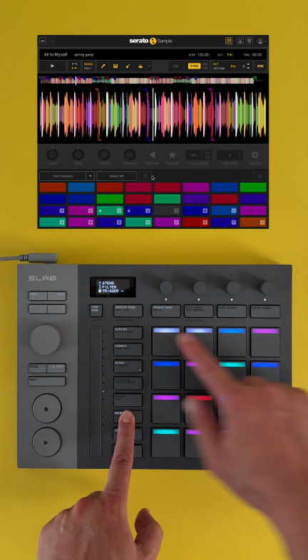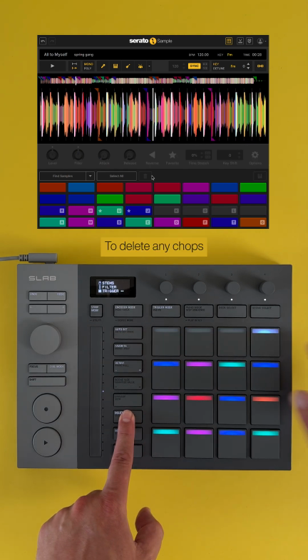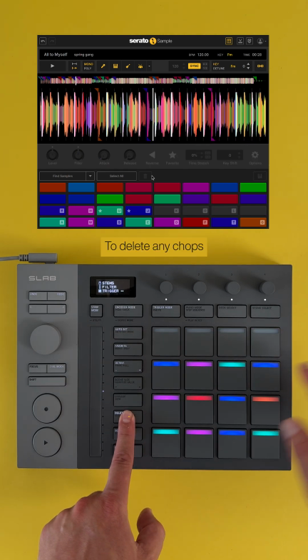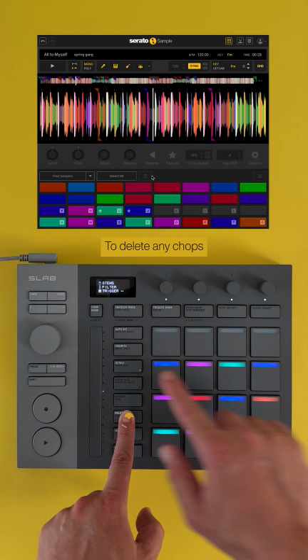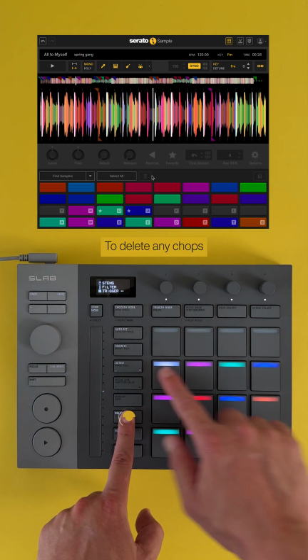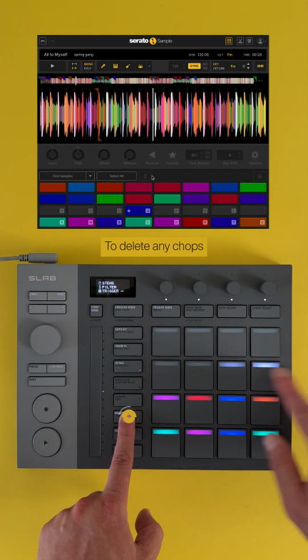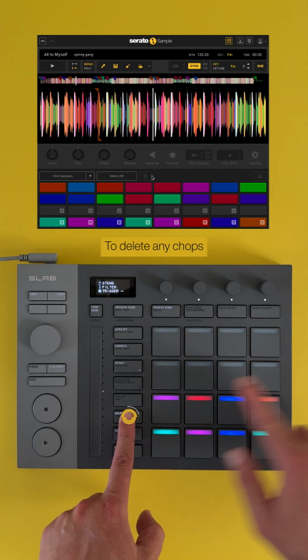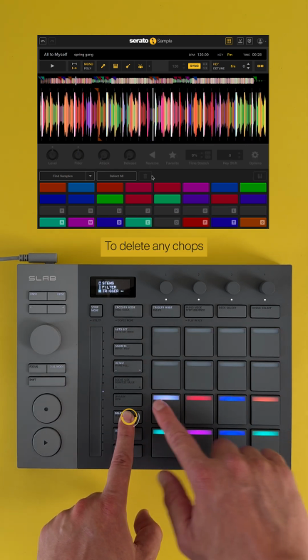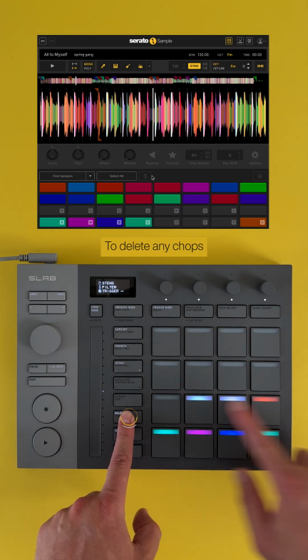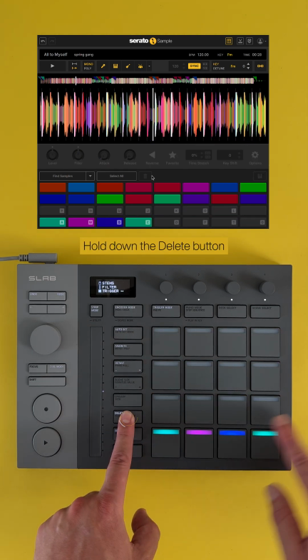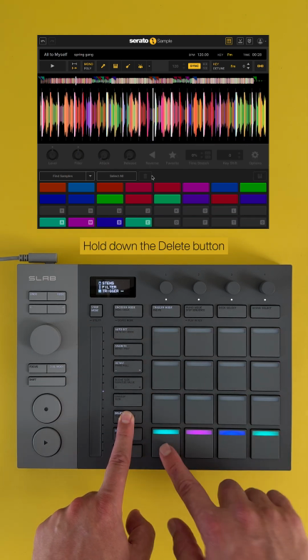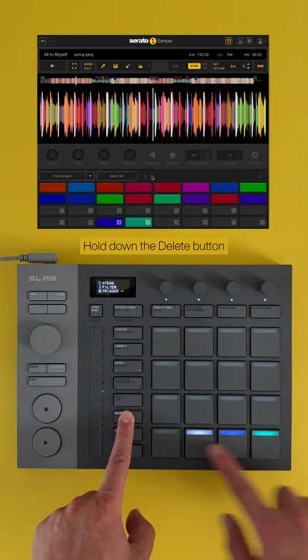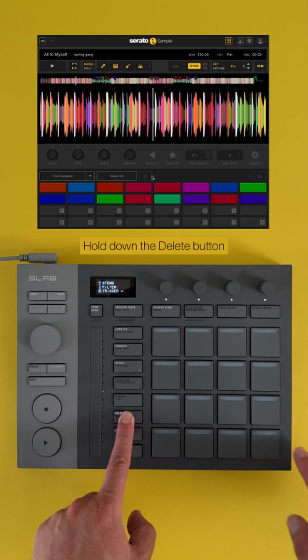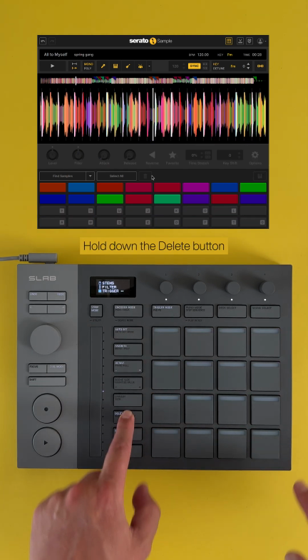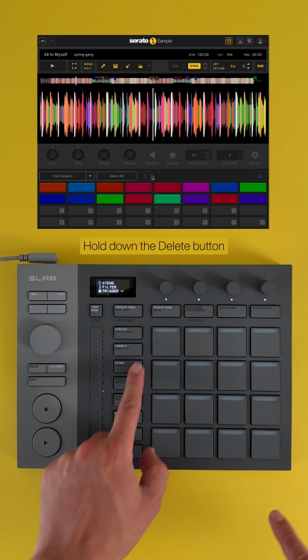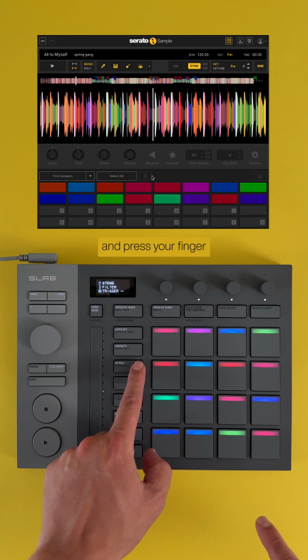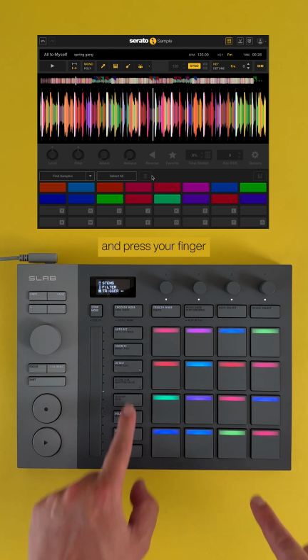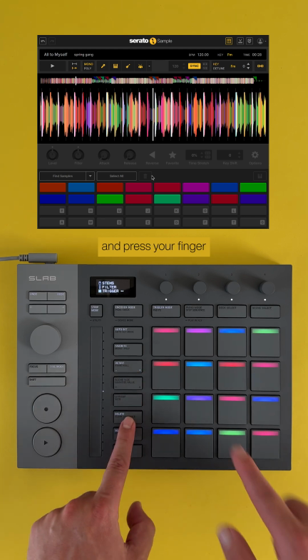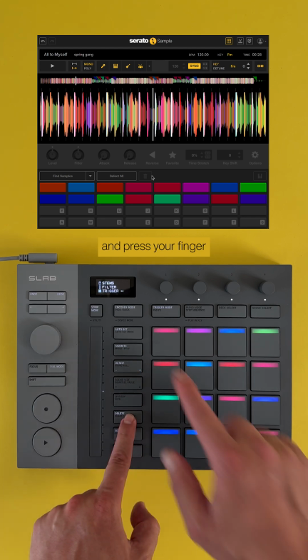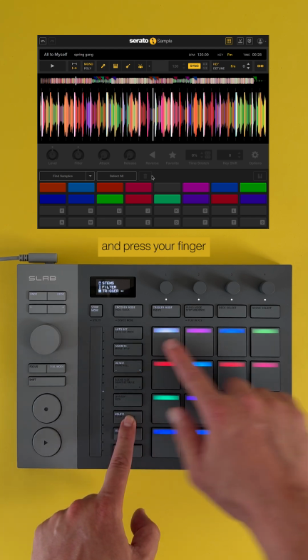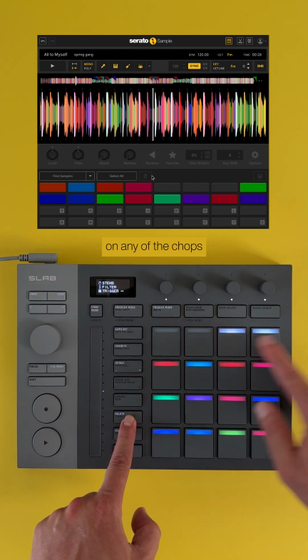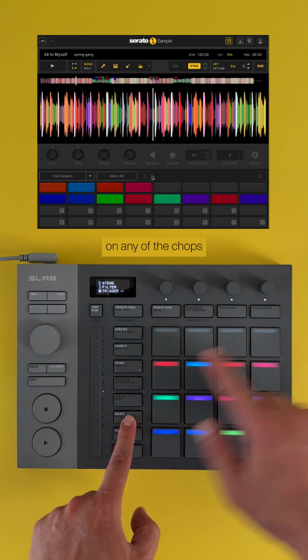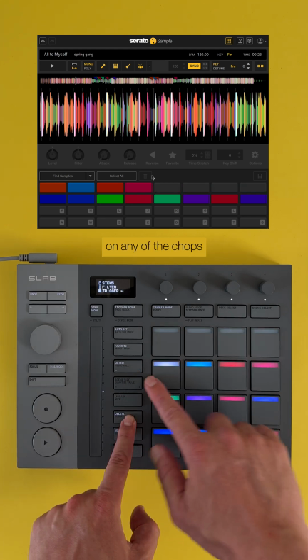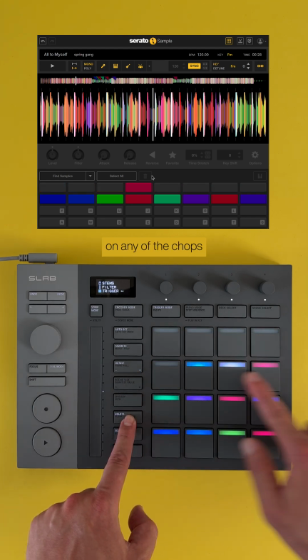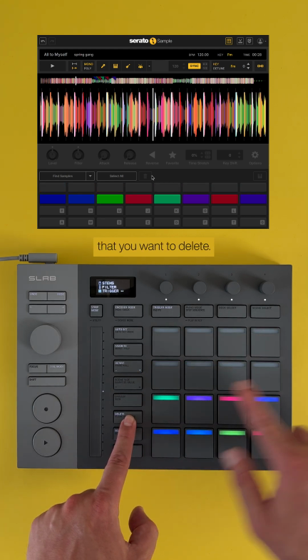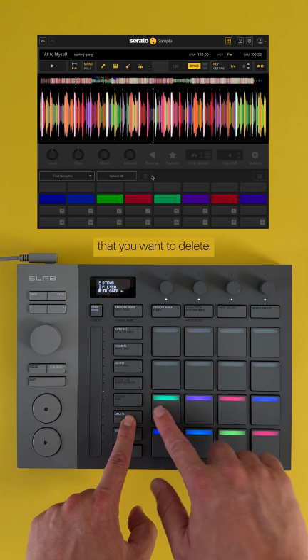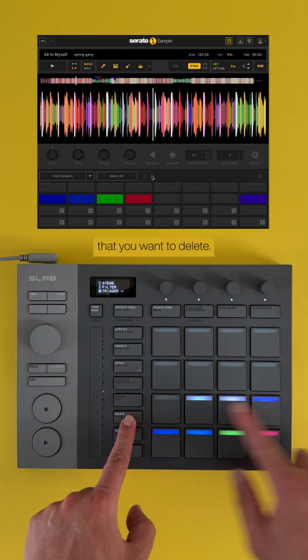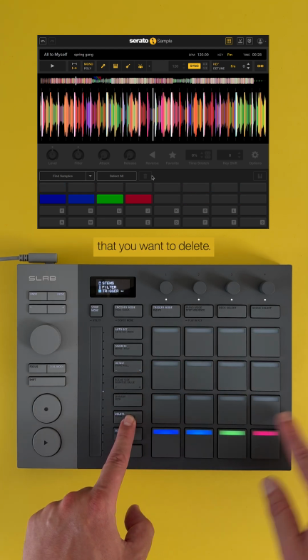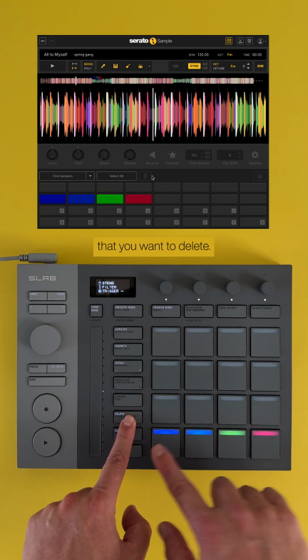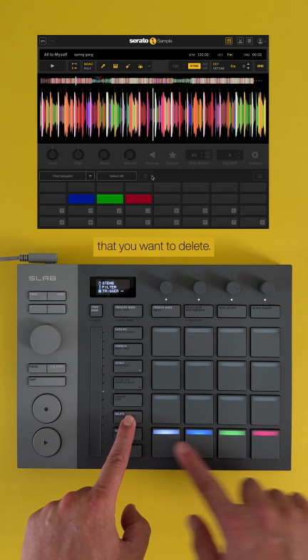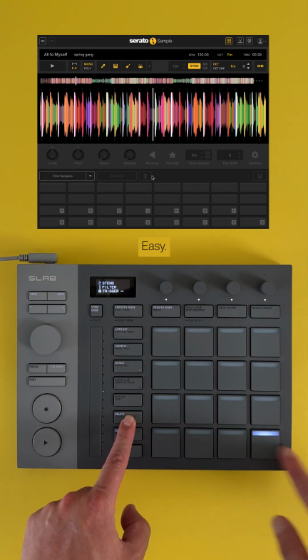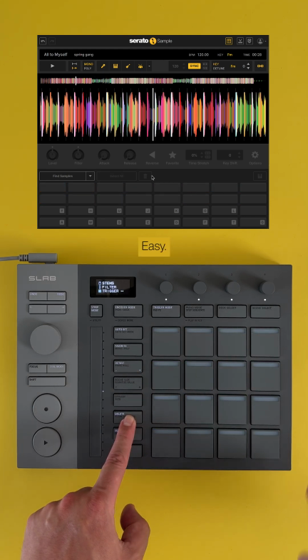To delete any chops, hold down the Delete button and press your finger on any of the chops that you want to delete. Easy.